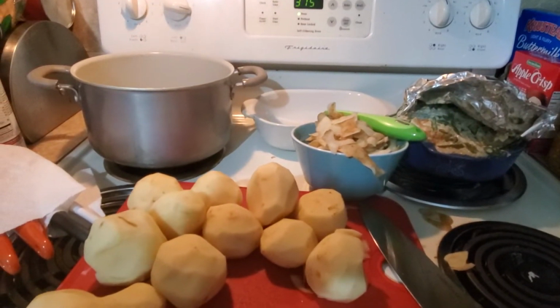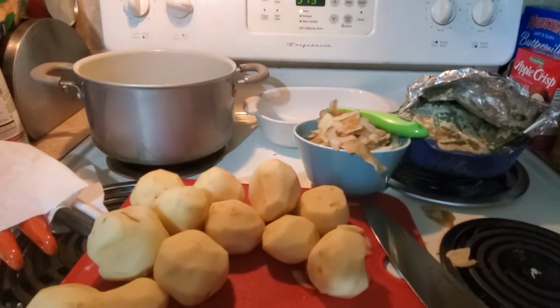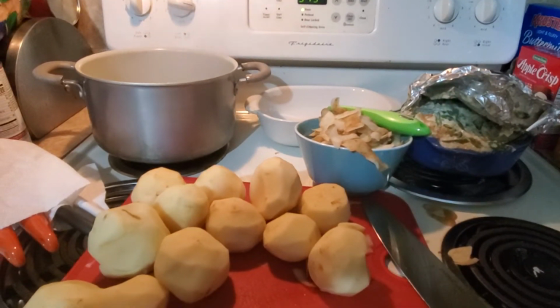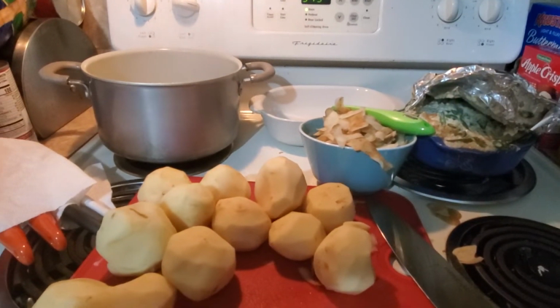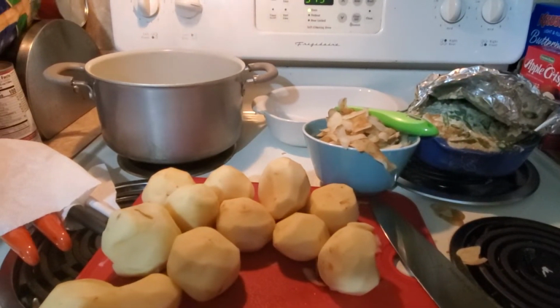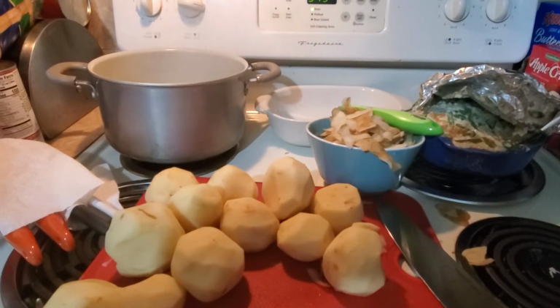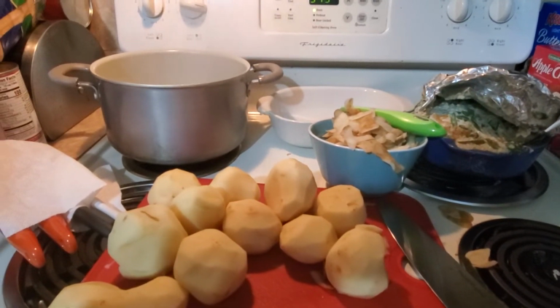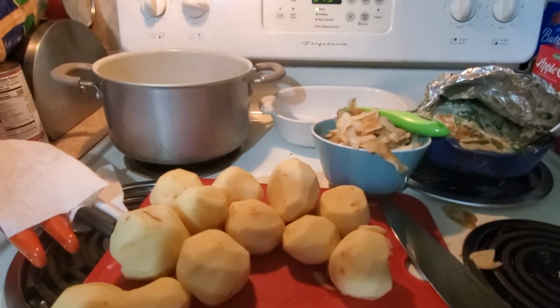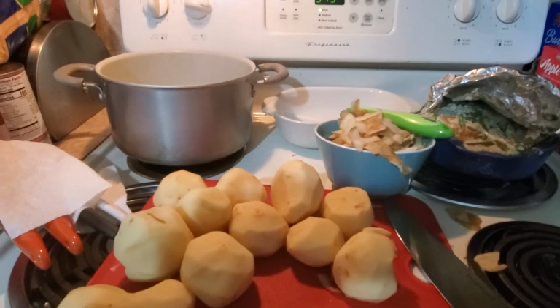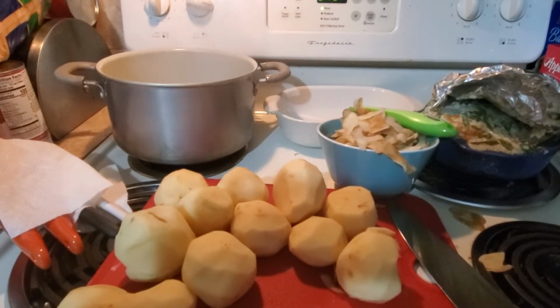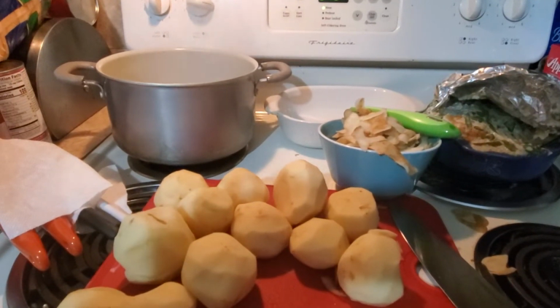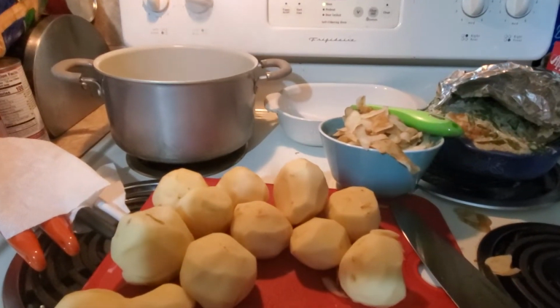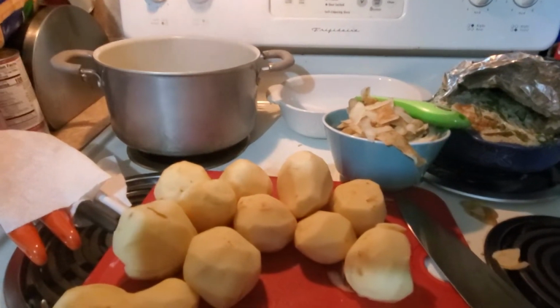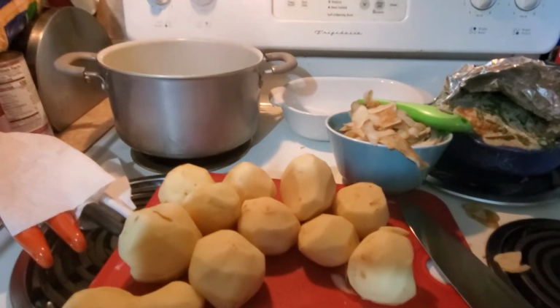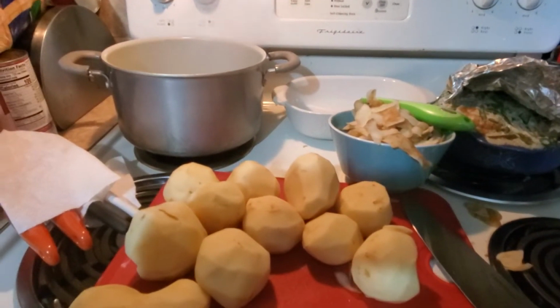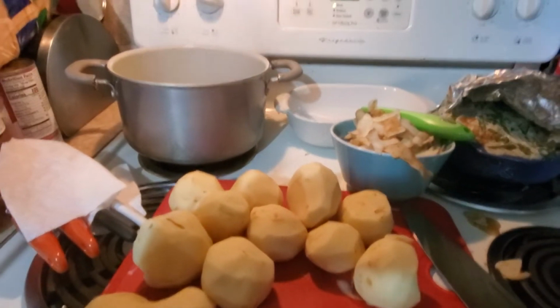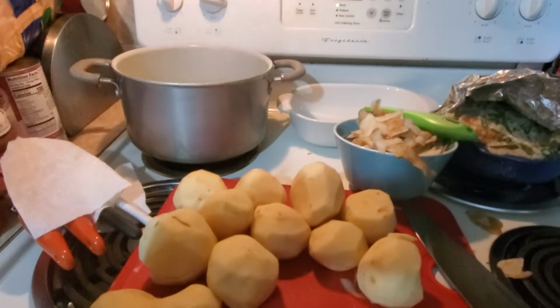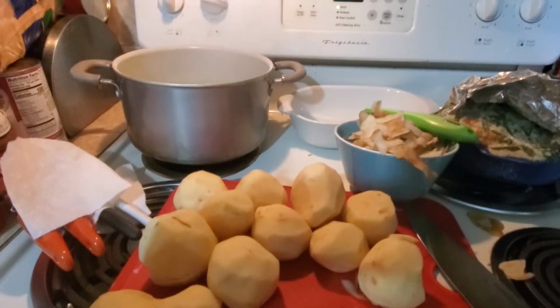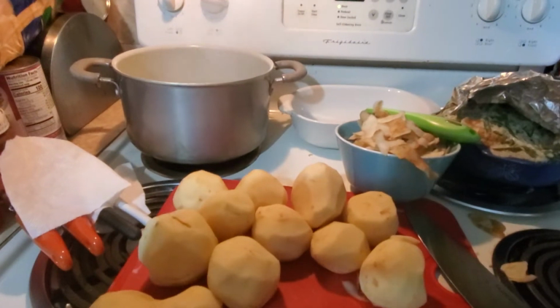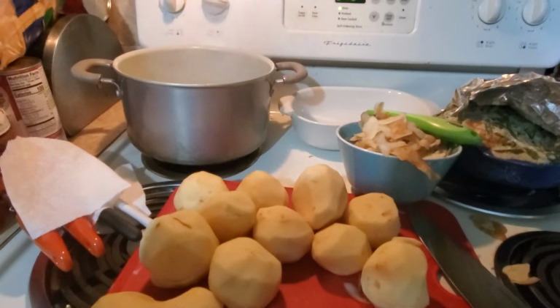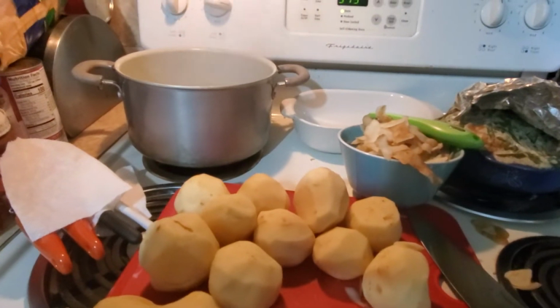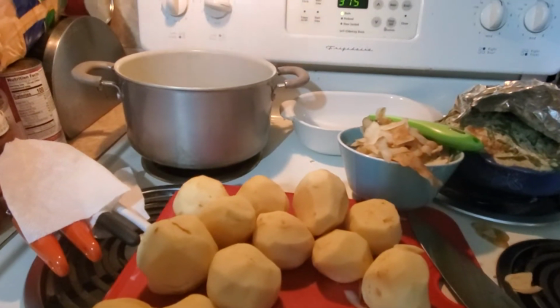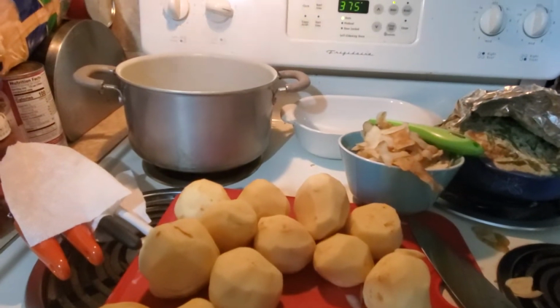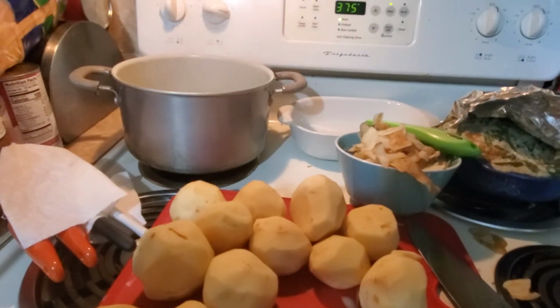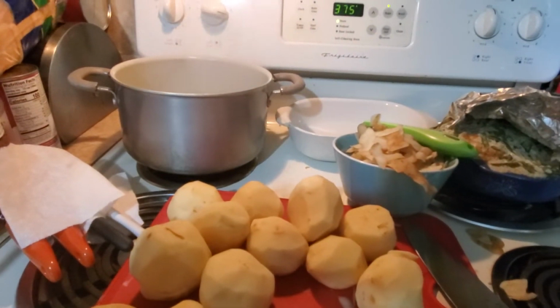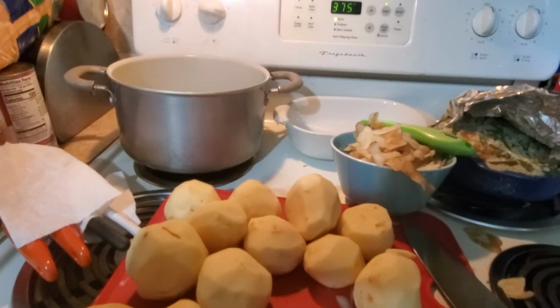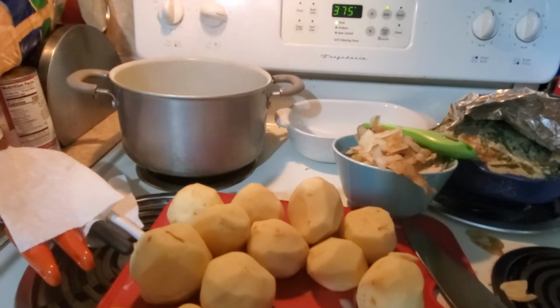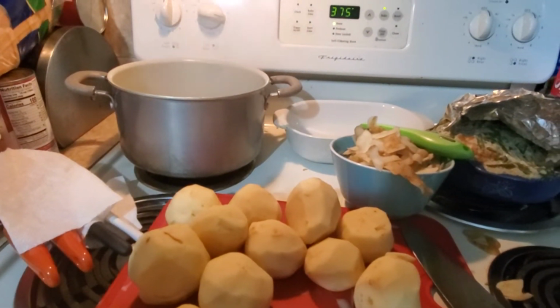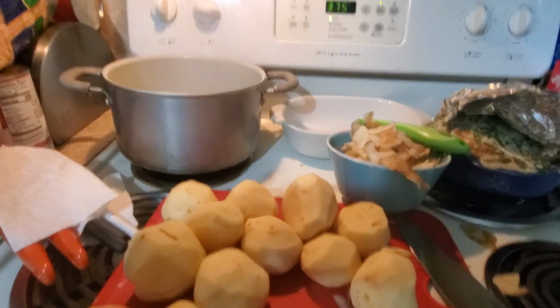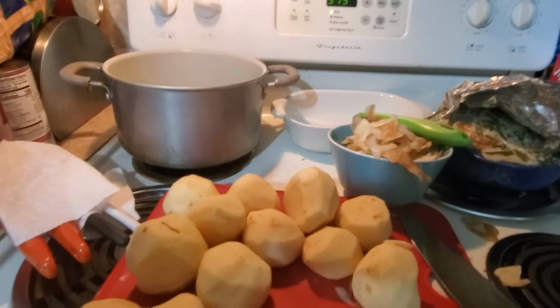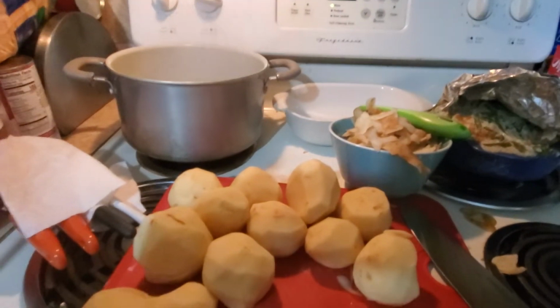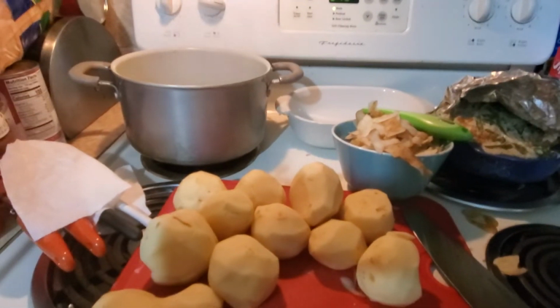Trying to think of anything else we're missing. We definitely have to make mashed potatoes, so we're going to do that now.